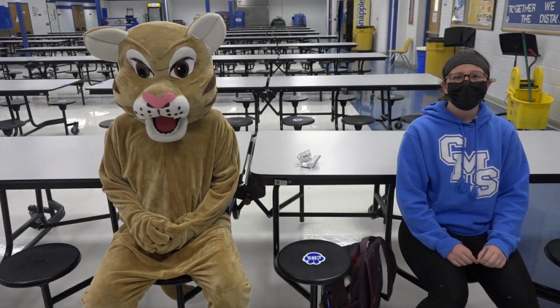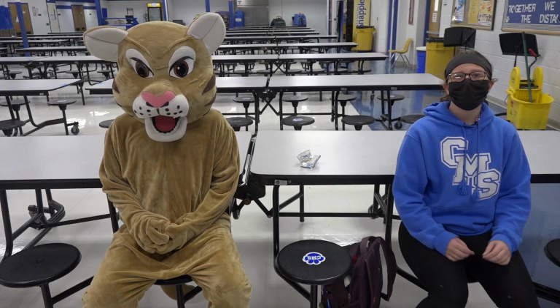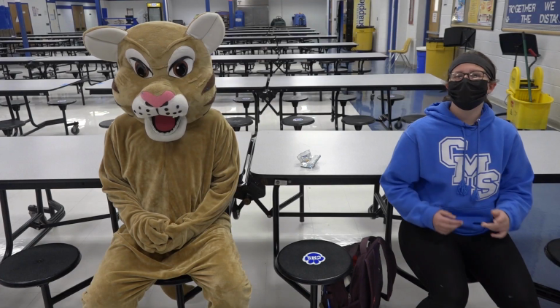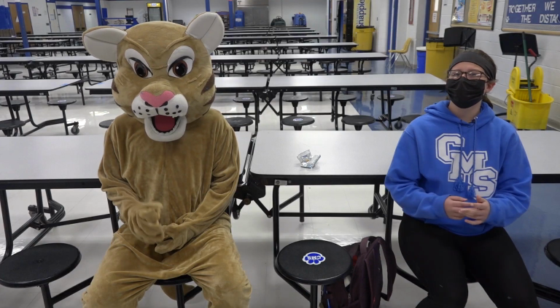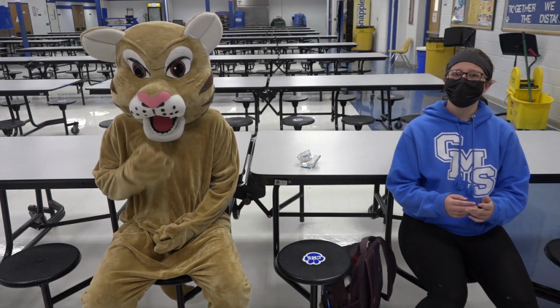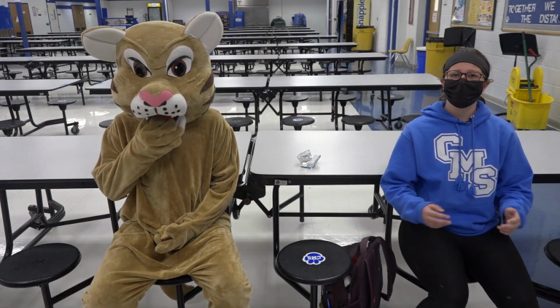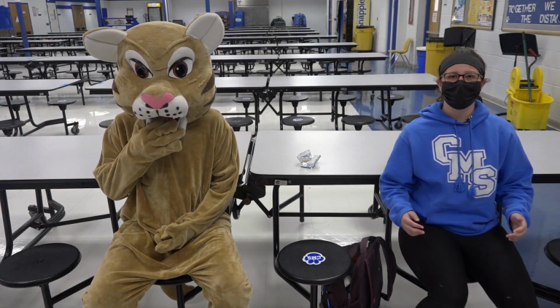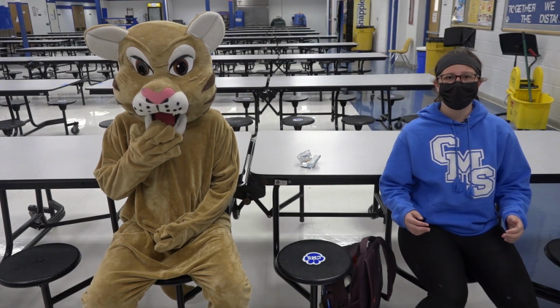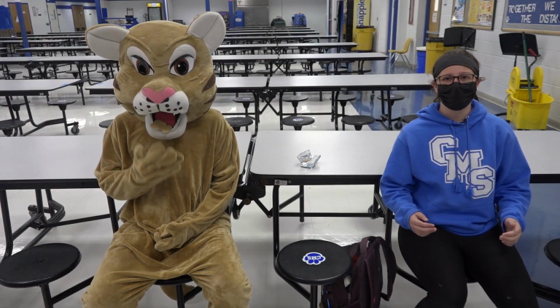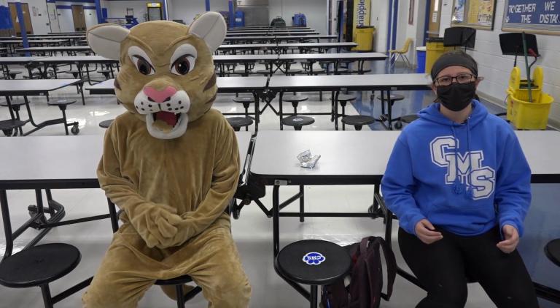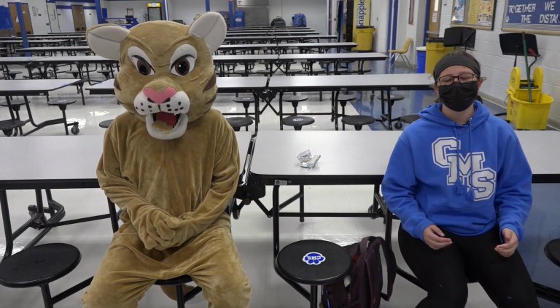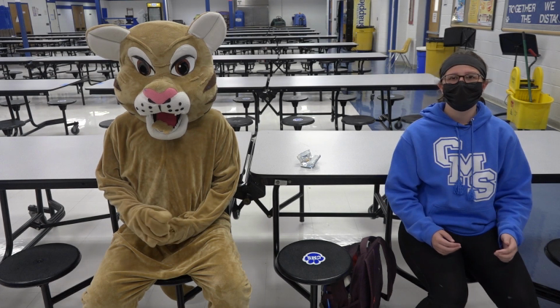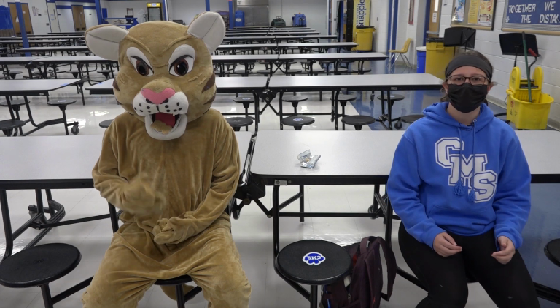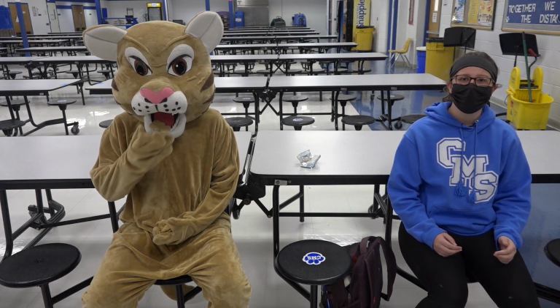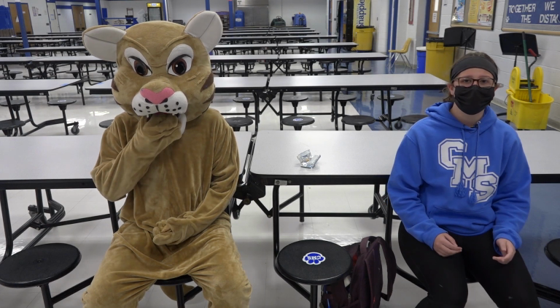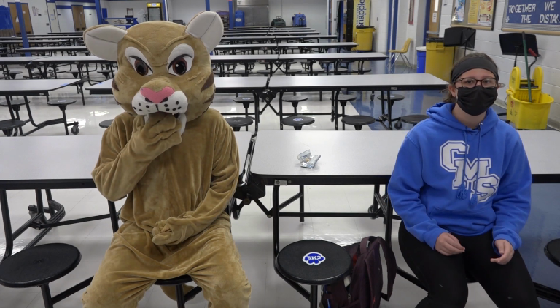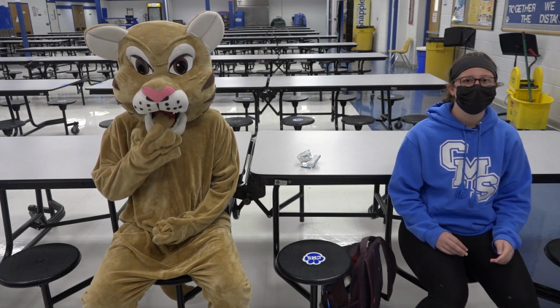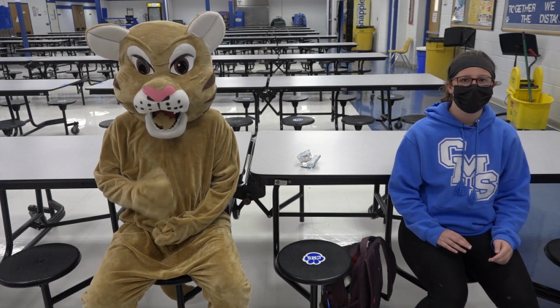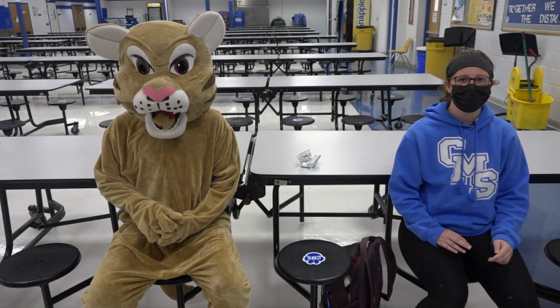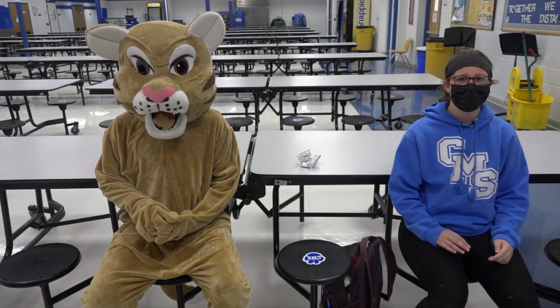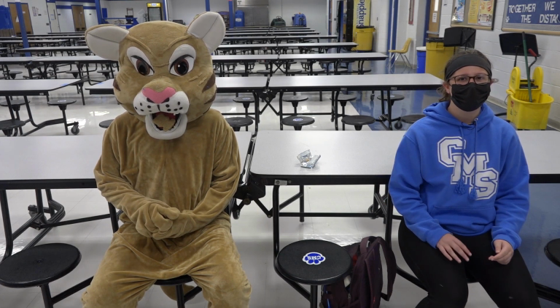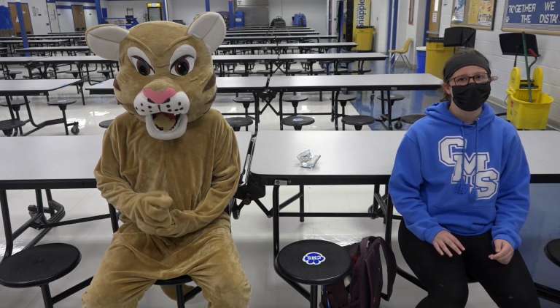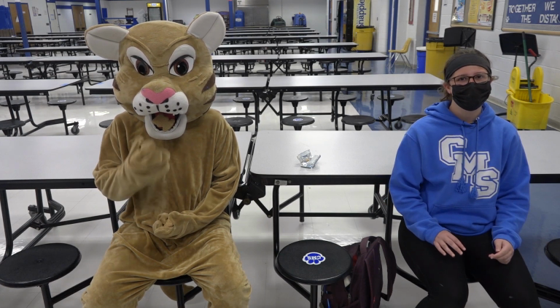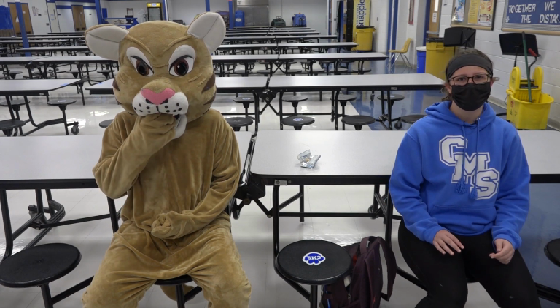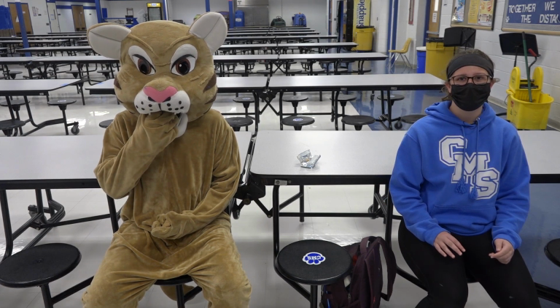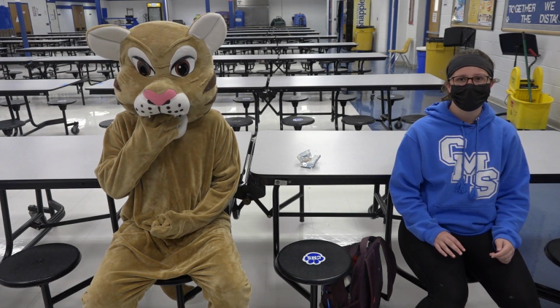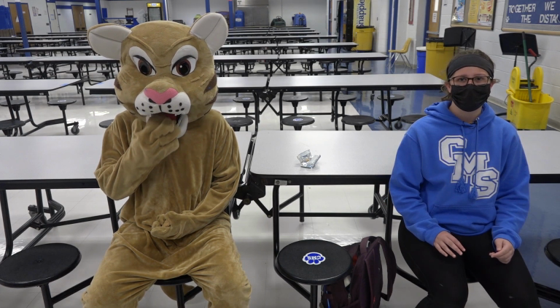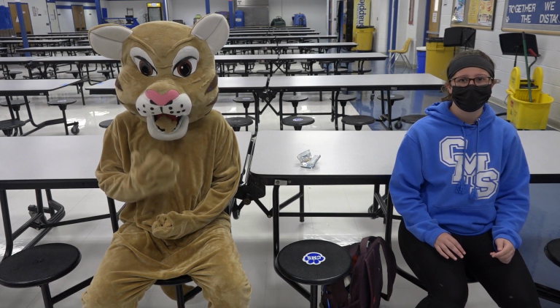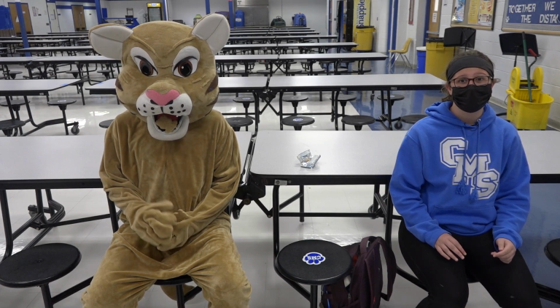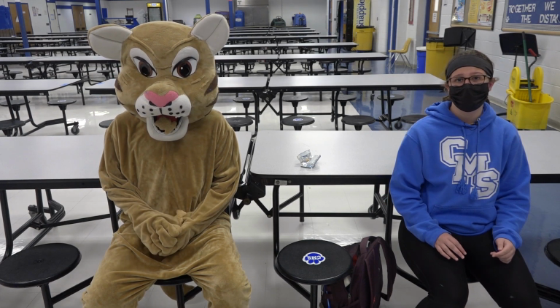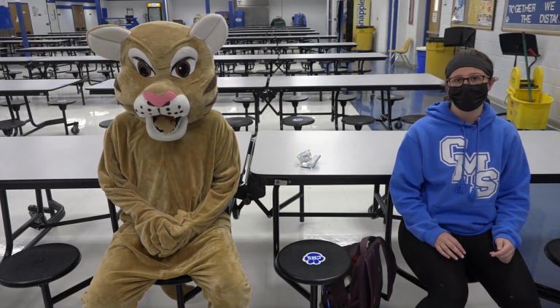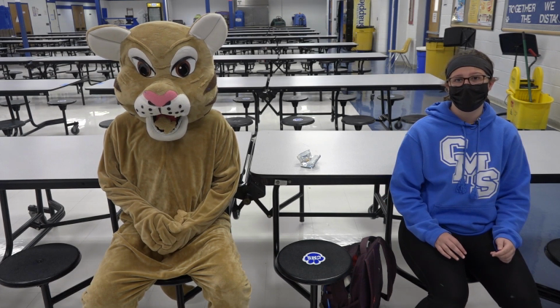This is the CMS cafeteria. In sixth grade you'll eat during fourth period, and when it's nice out you'll get to go outside.